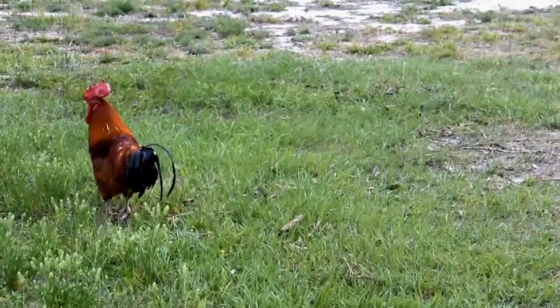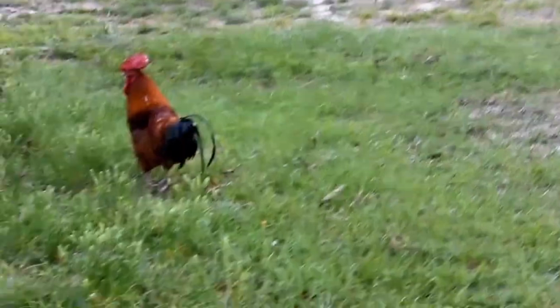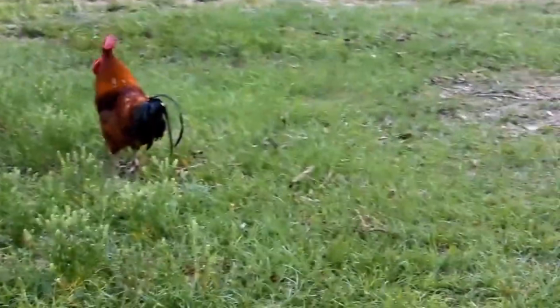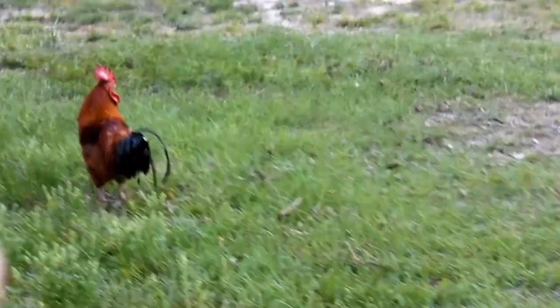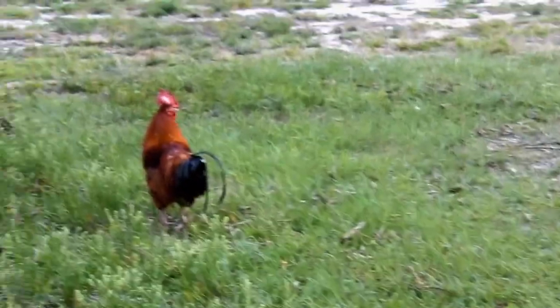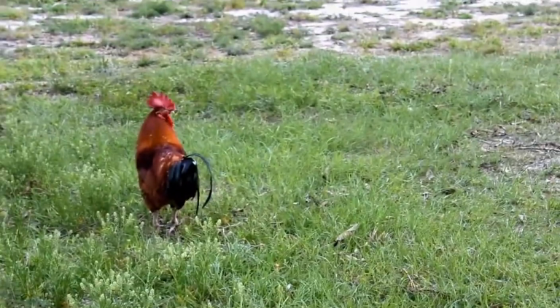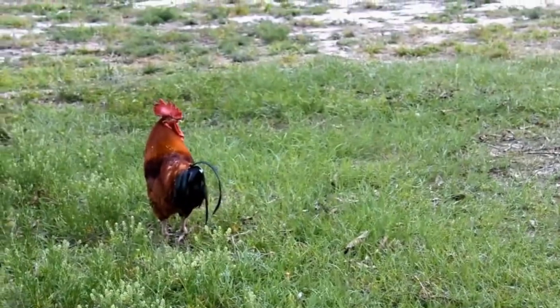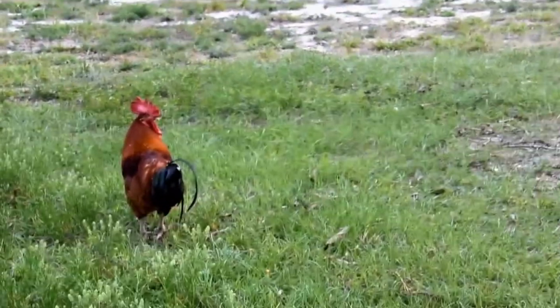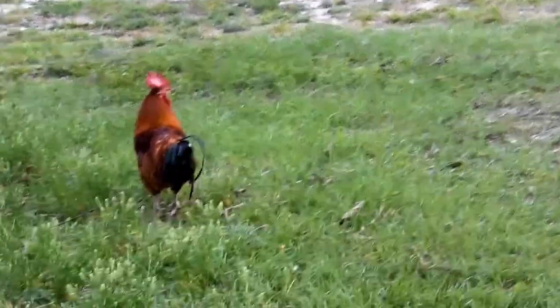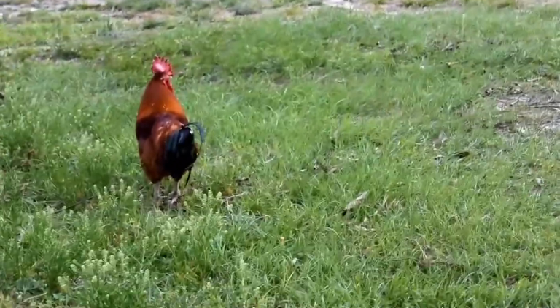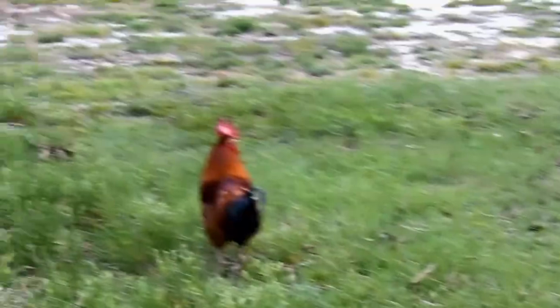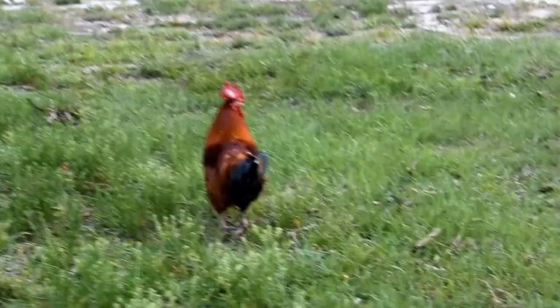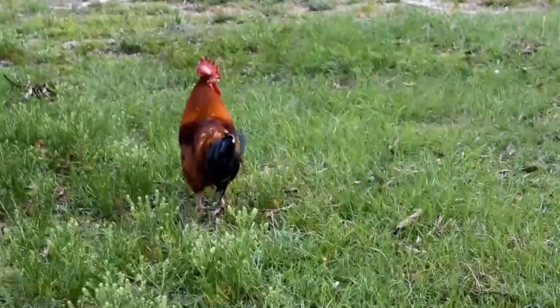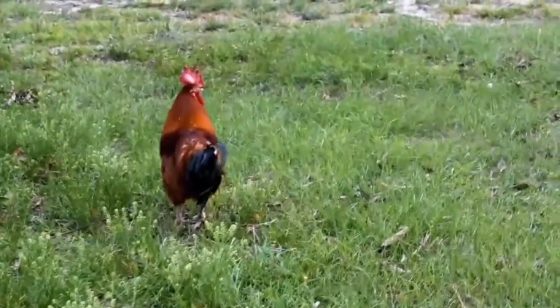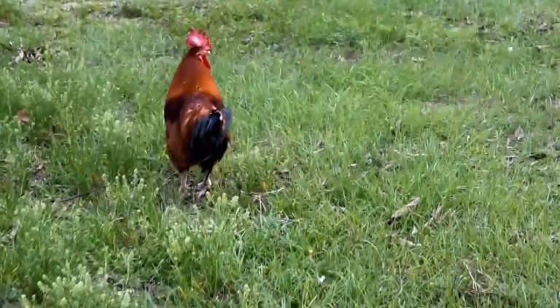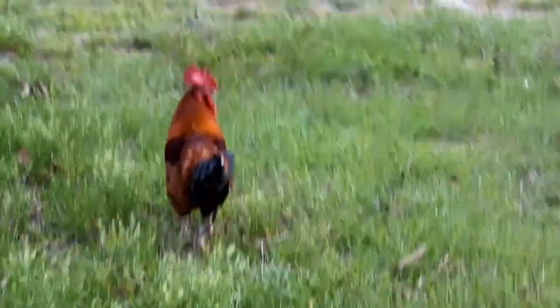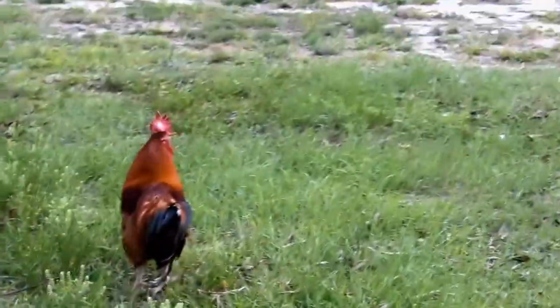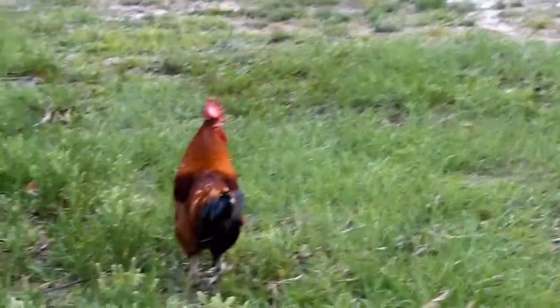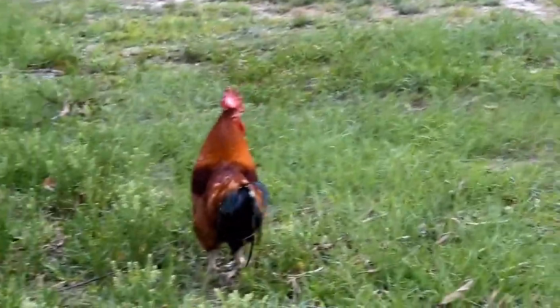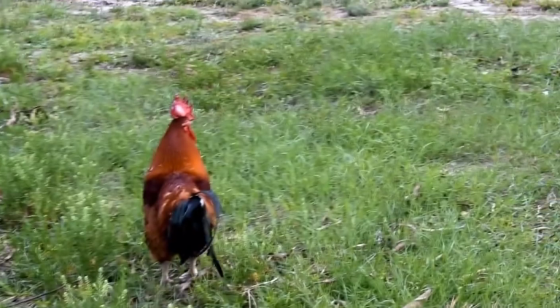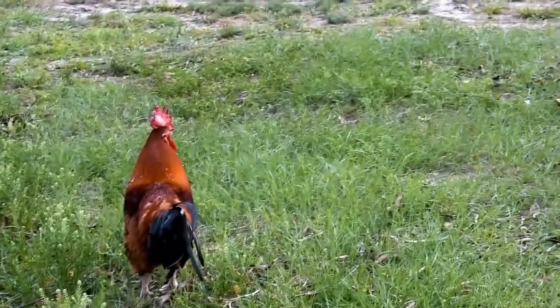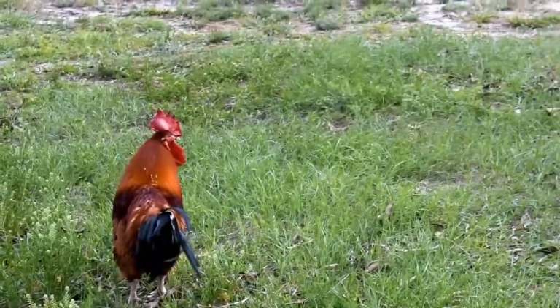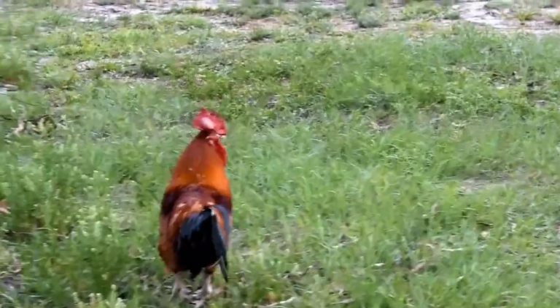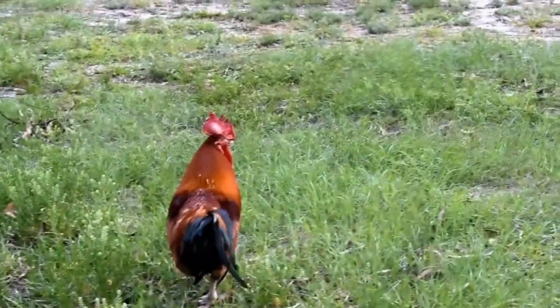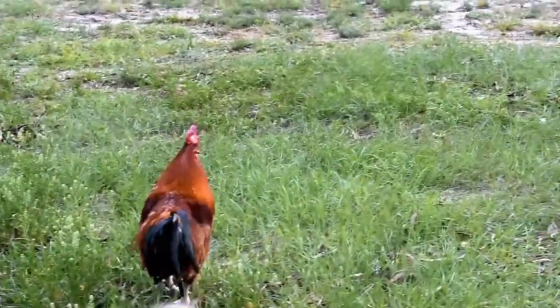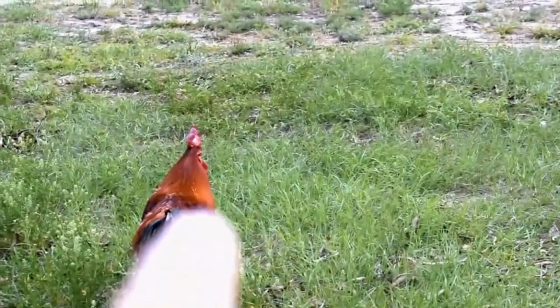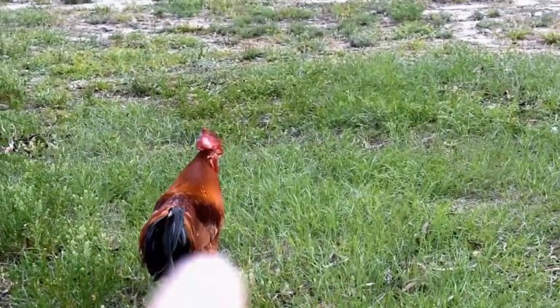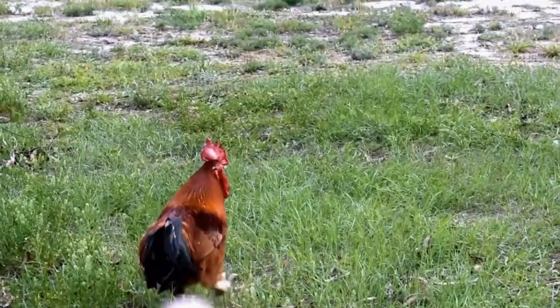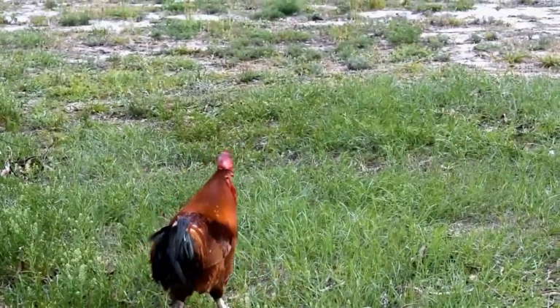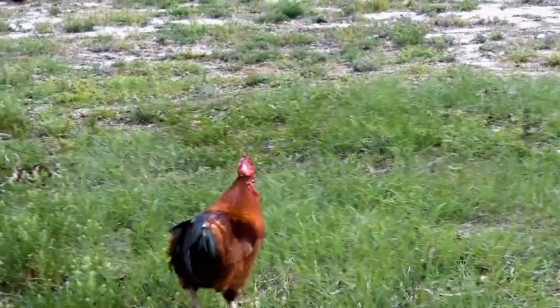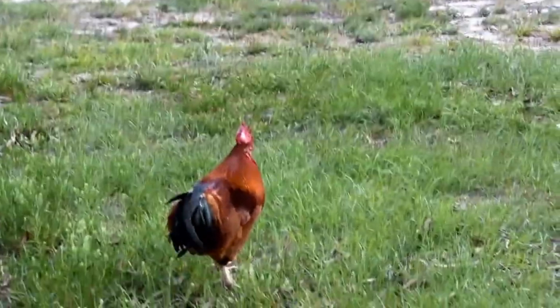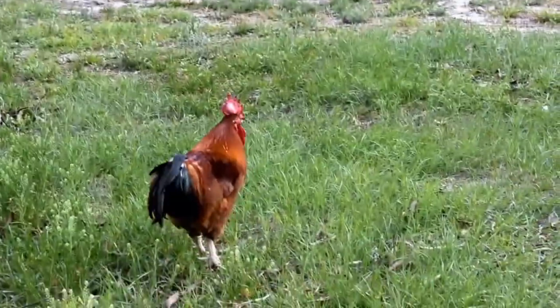Lots of people noticed Grandpa. We hatched him out when our son was just about four years old, which makes him about an 18-year-old rooster.